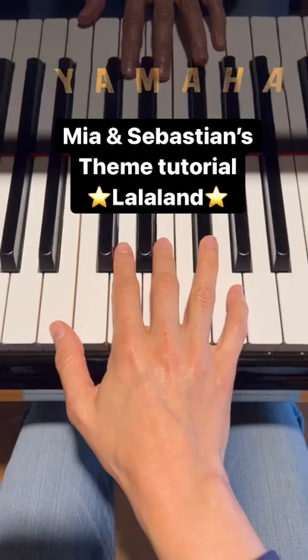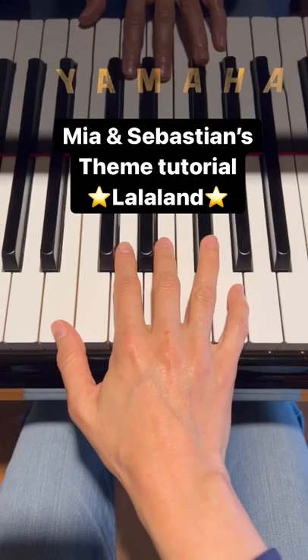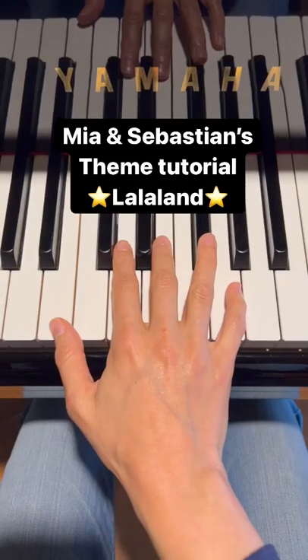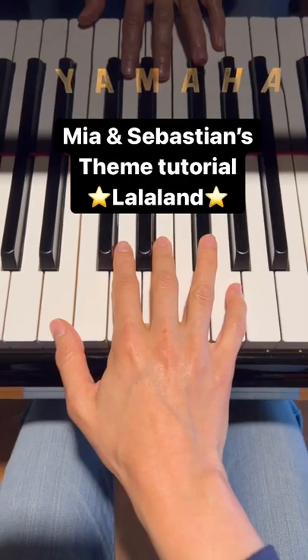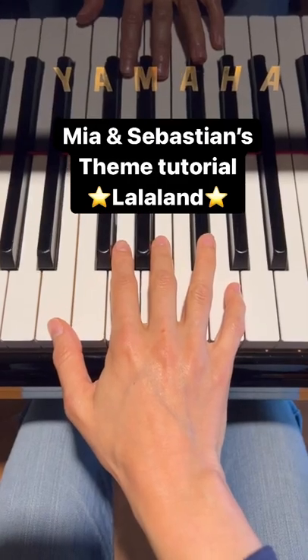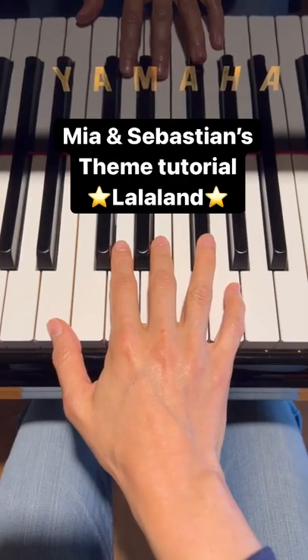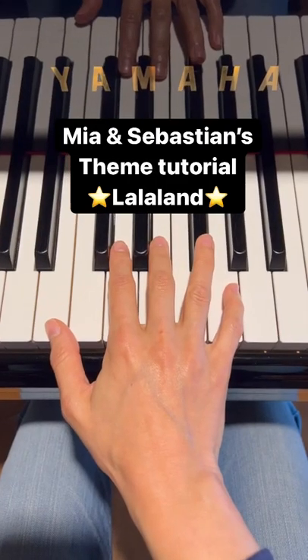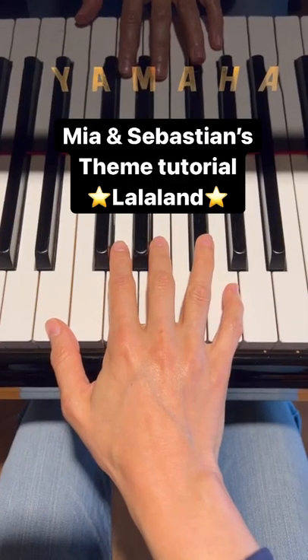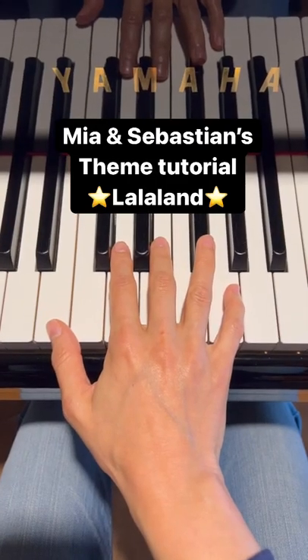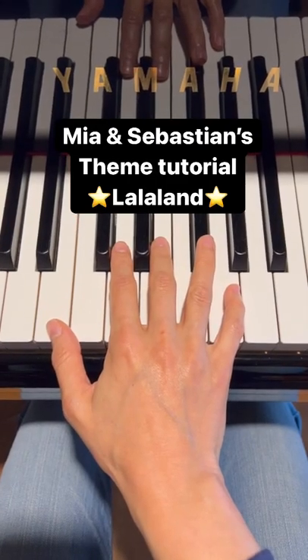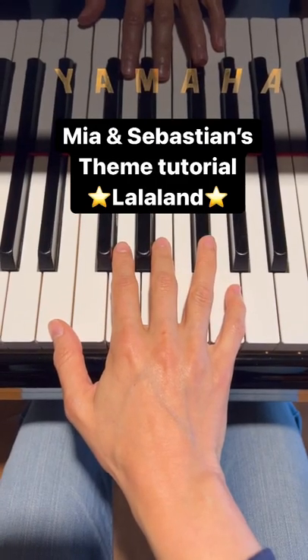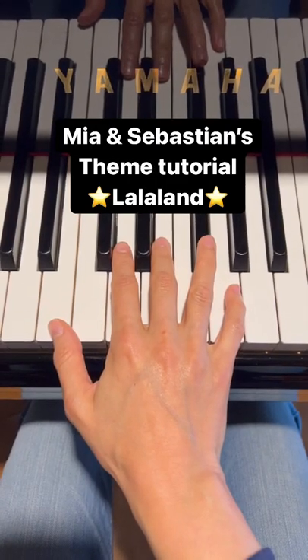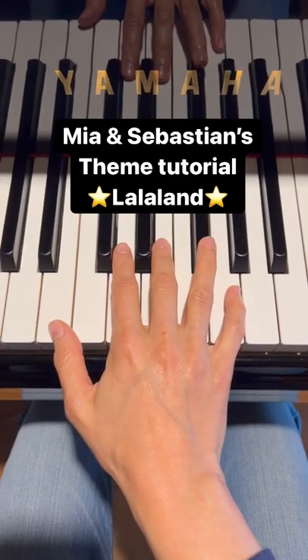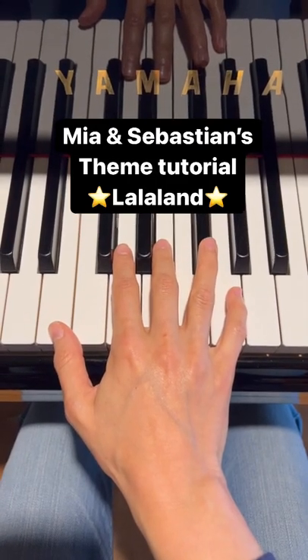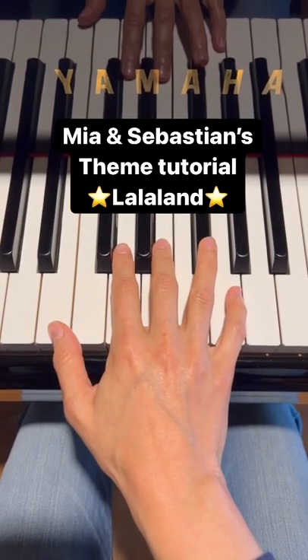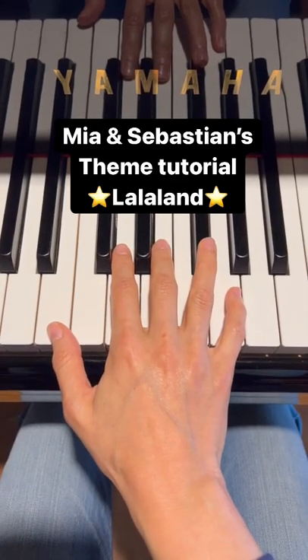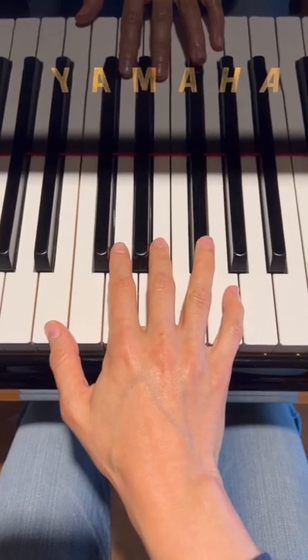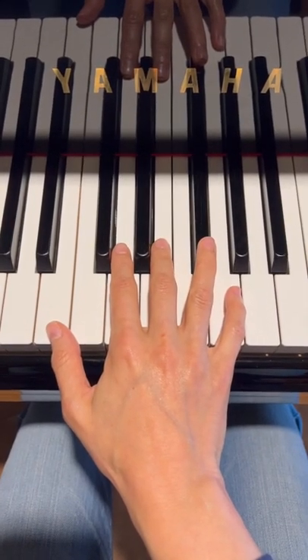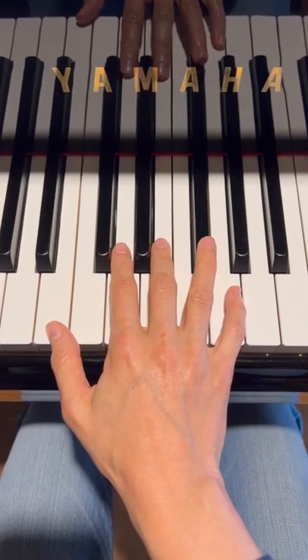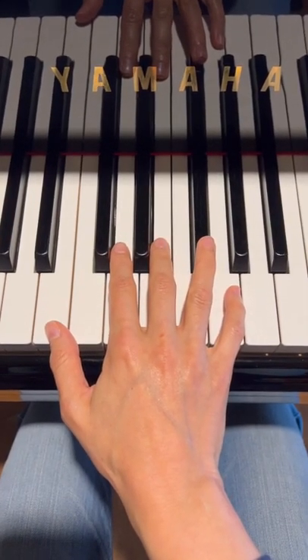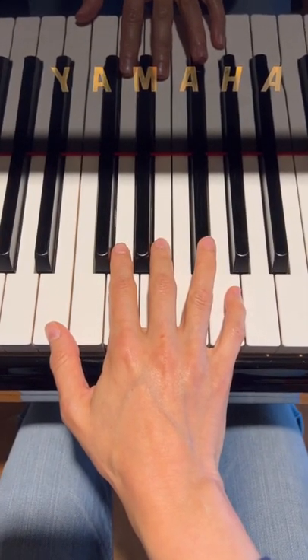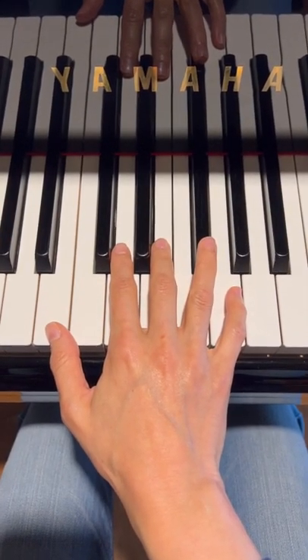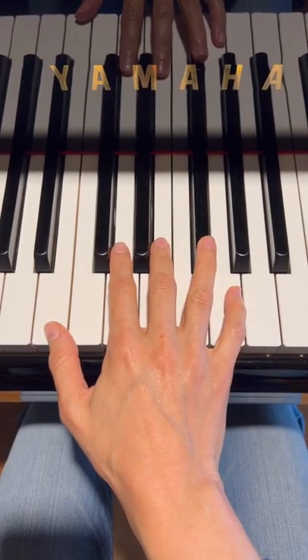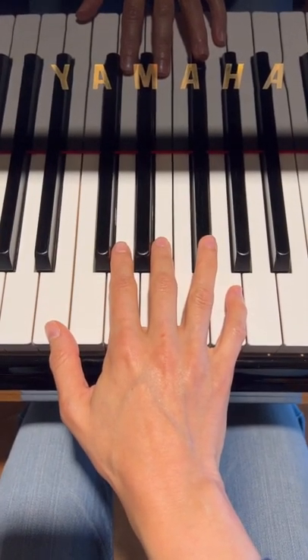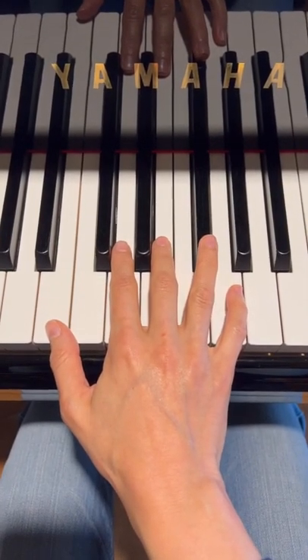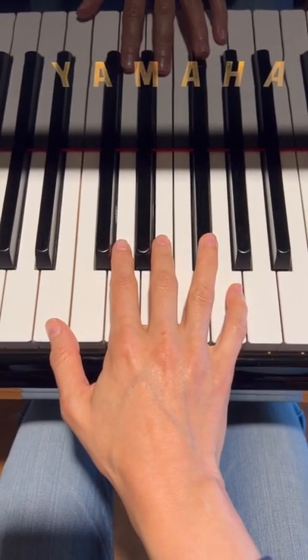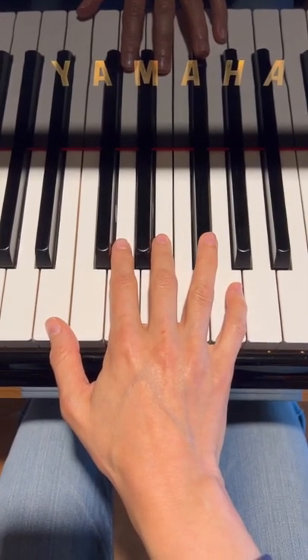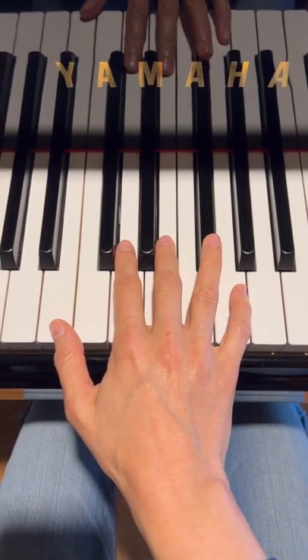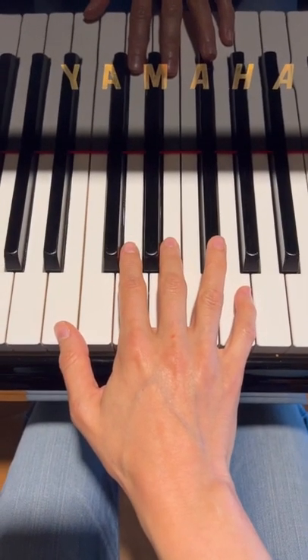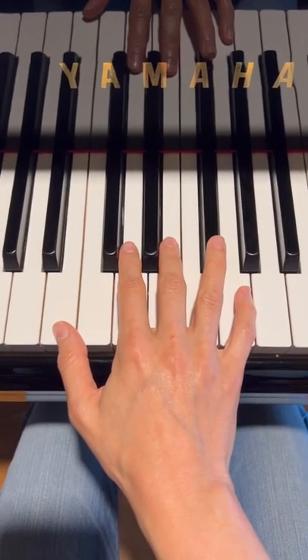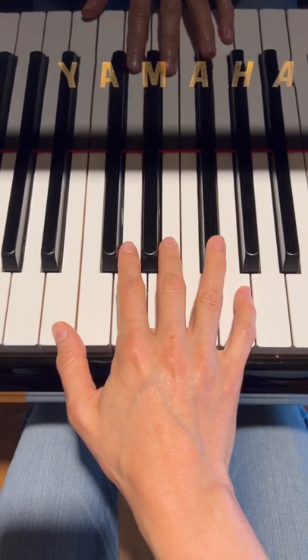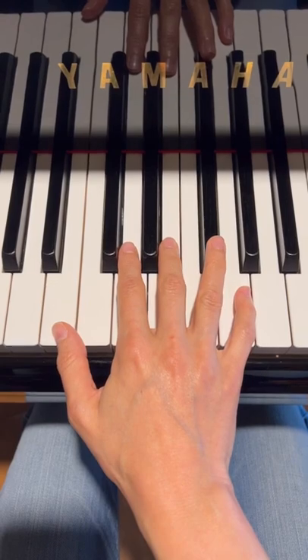Quick tutorial for me and Sebastian's theme in G major, and this is the melody.